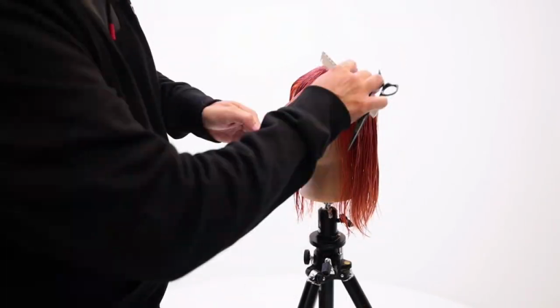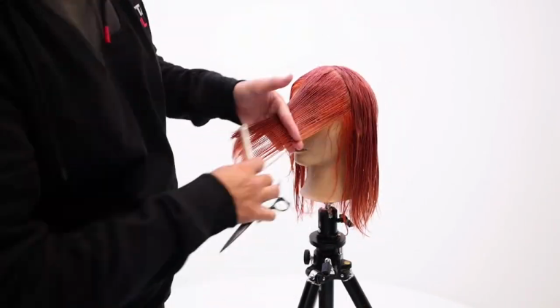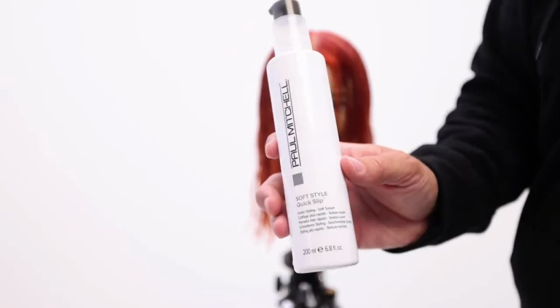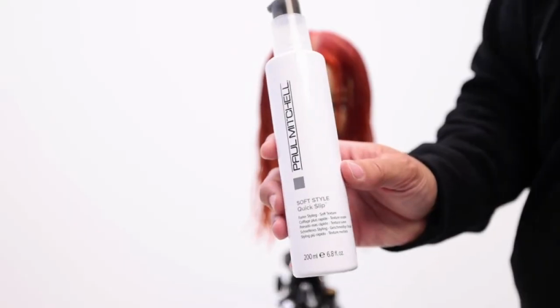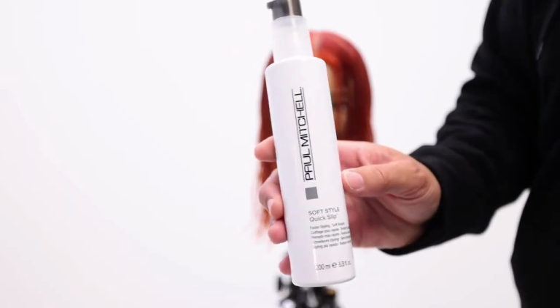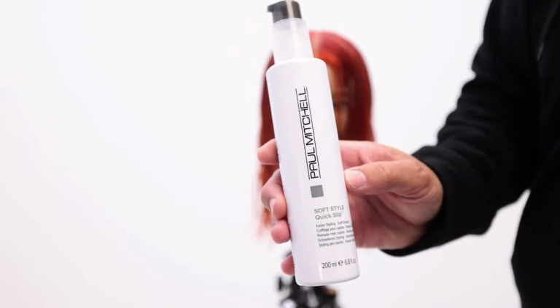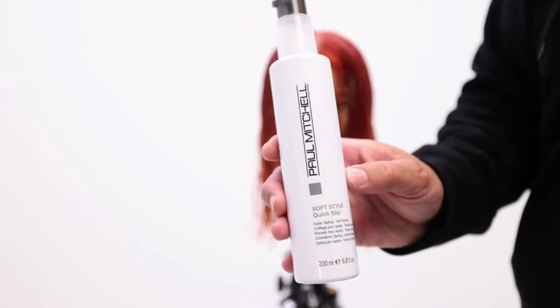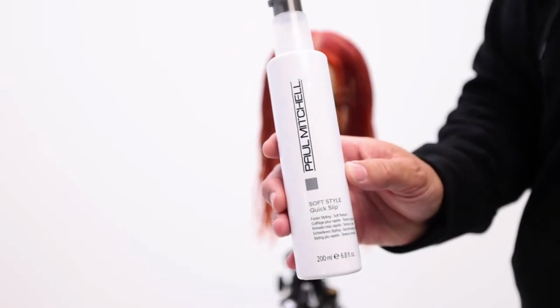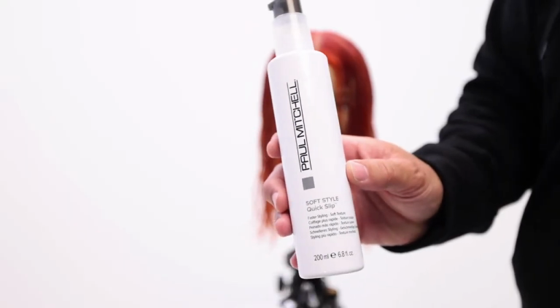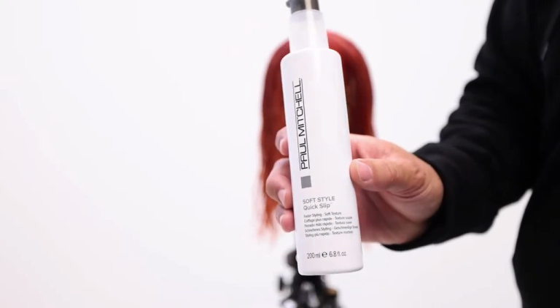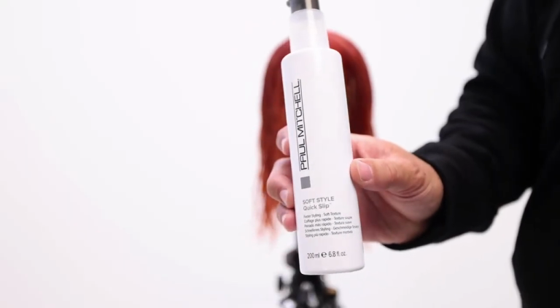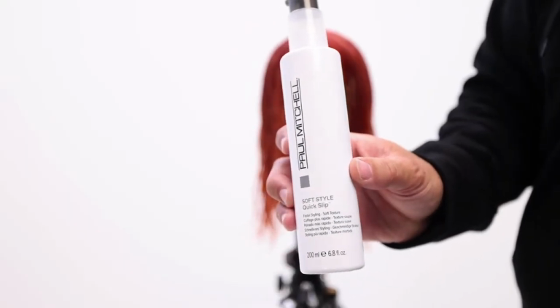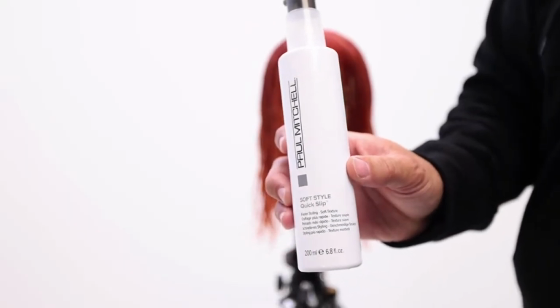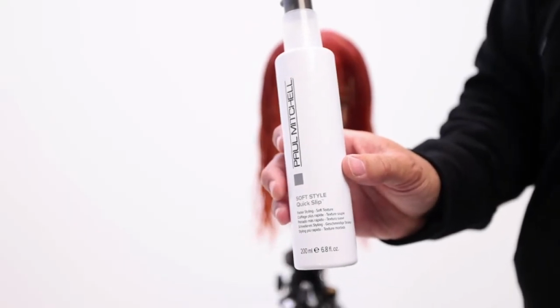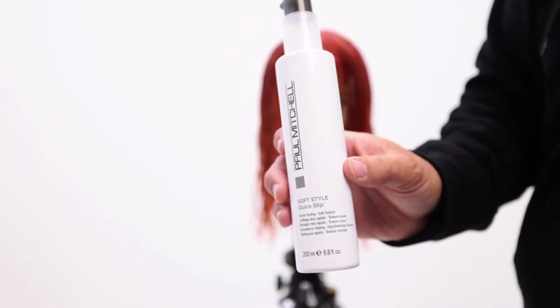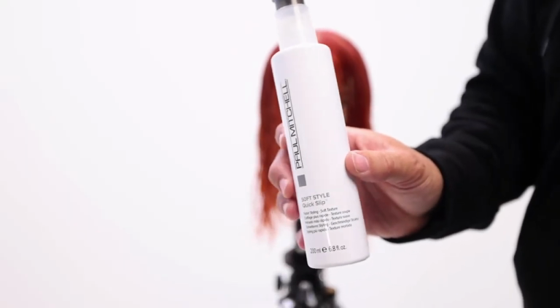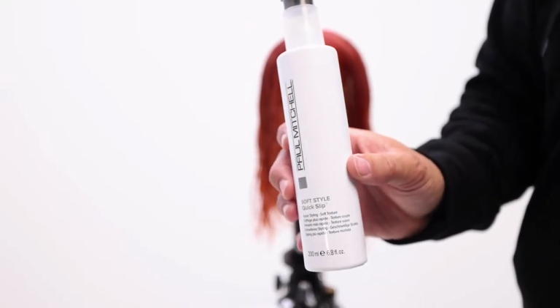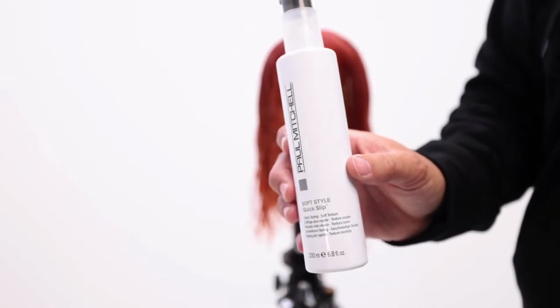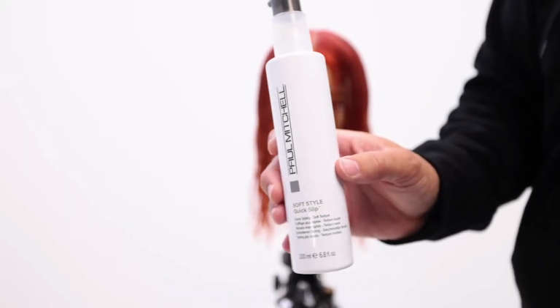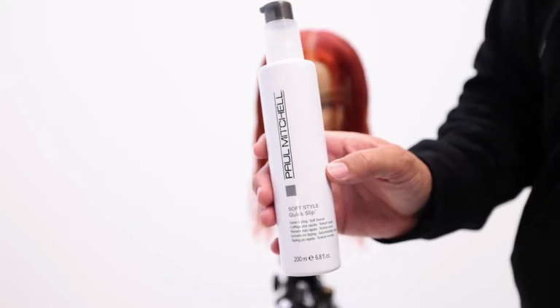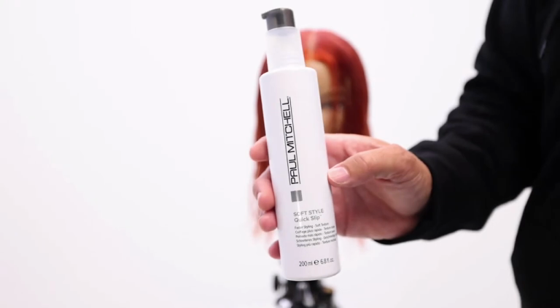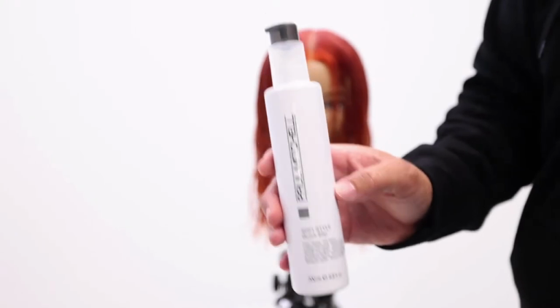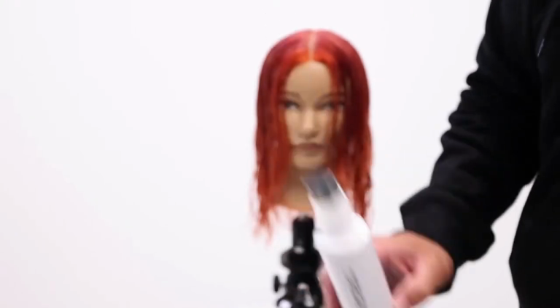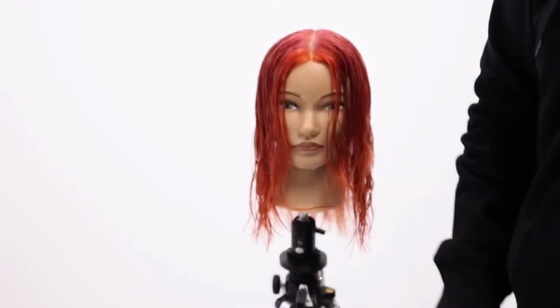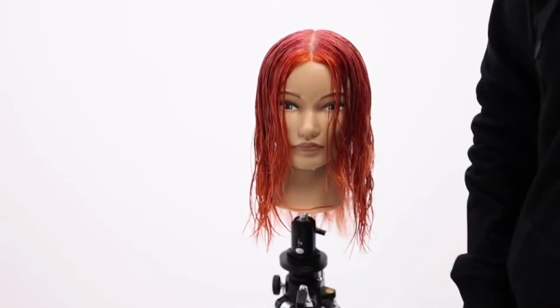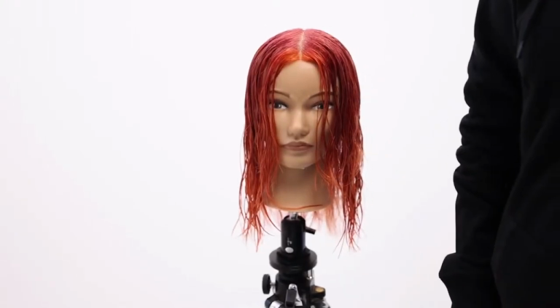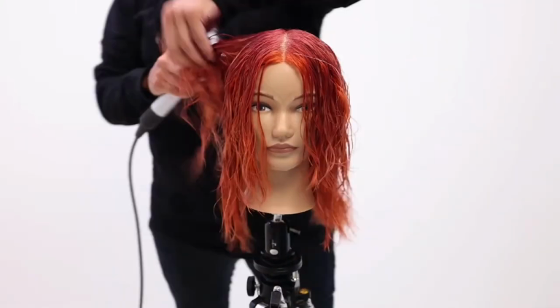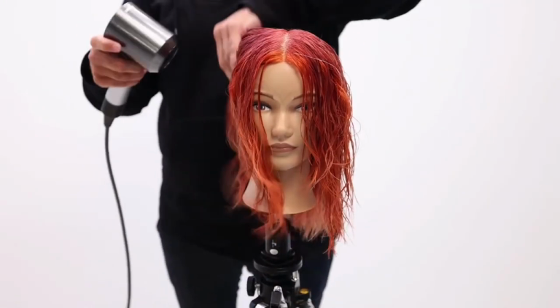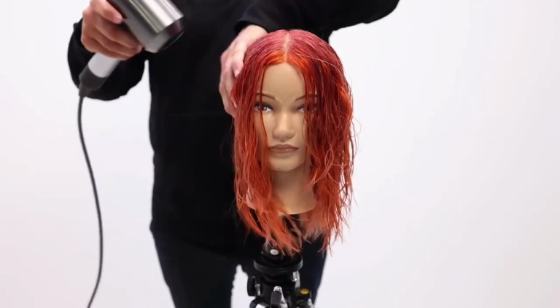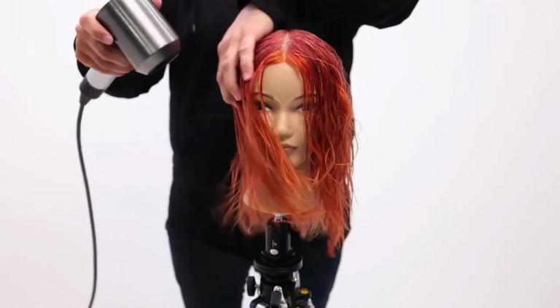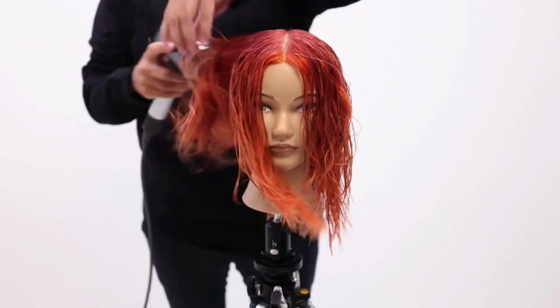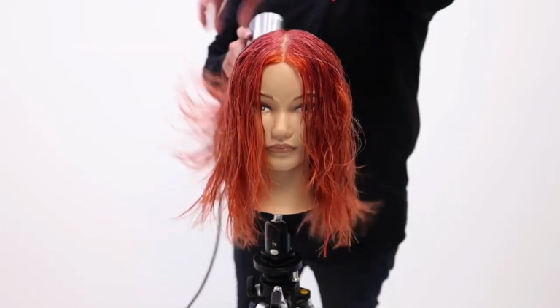Quick slip speeds up your drying time and adds a really nice soft texture to the hair.